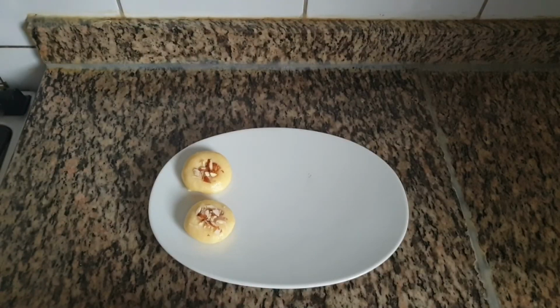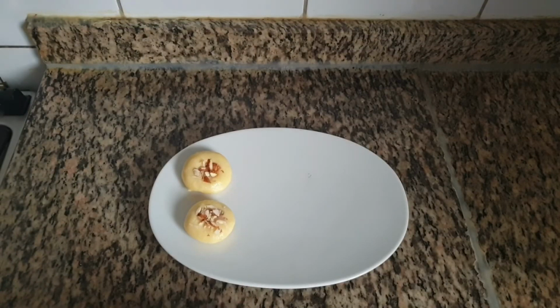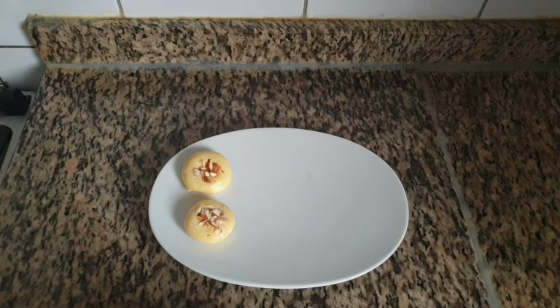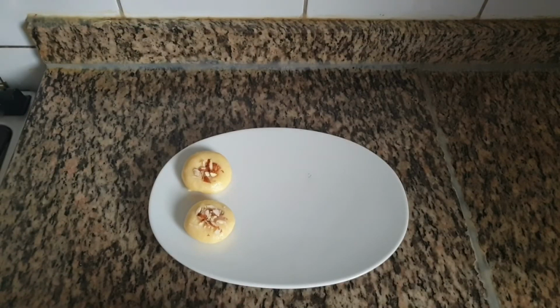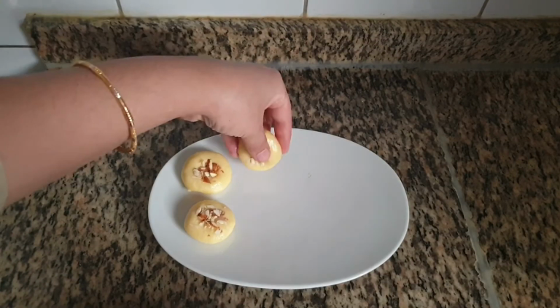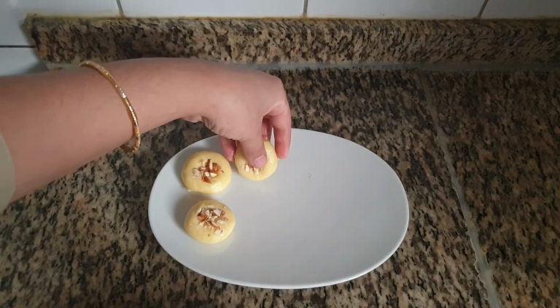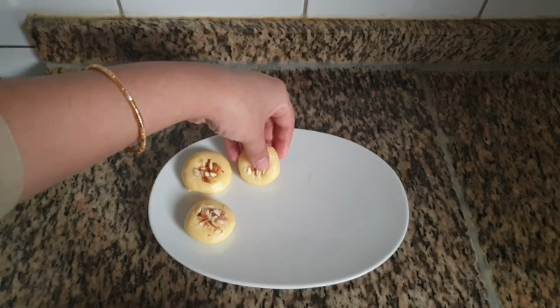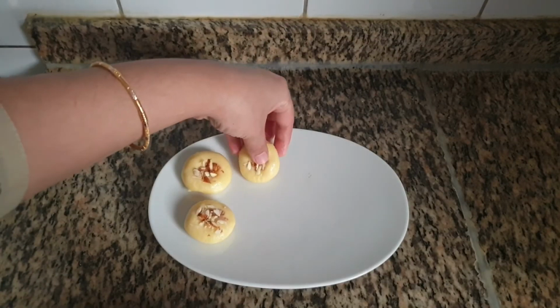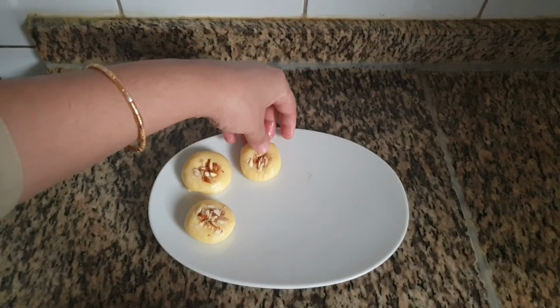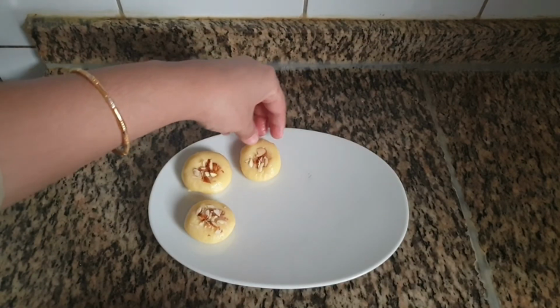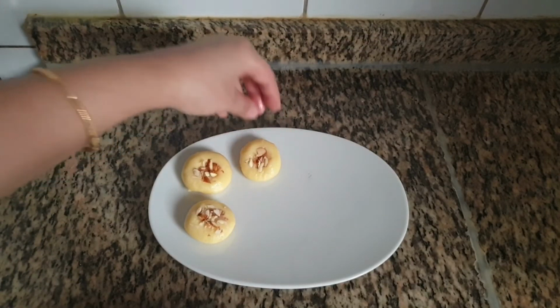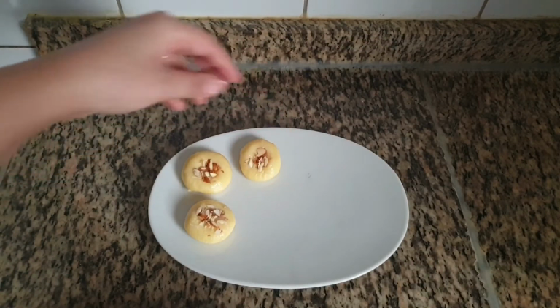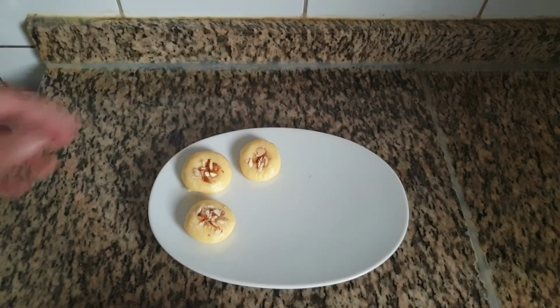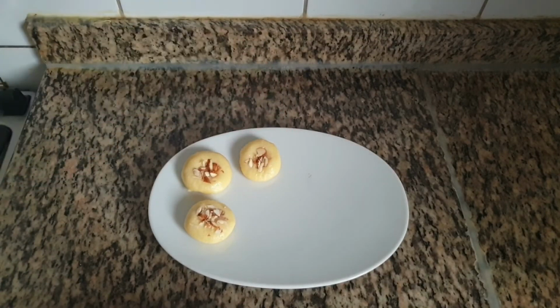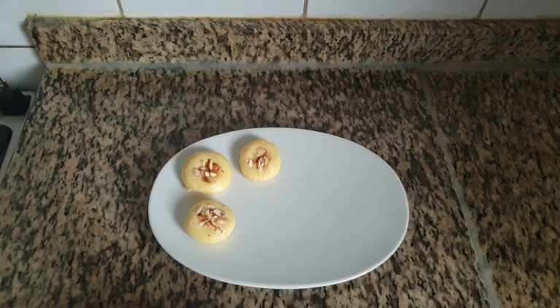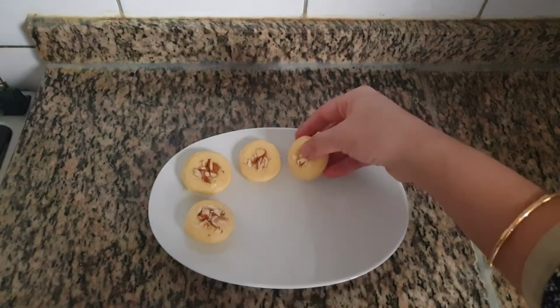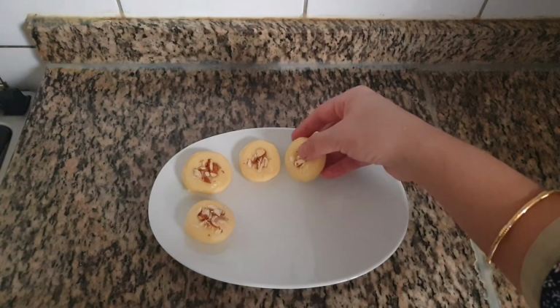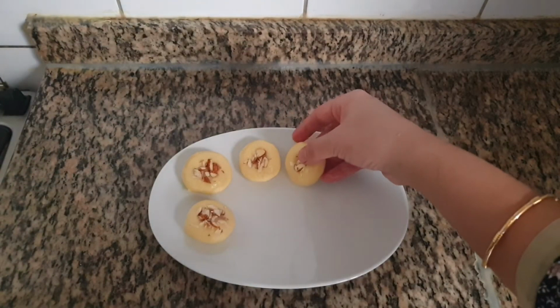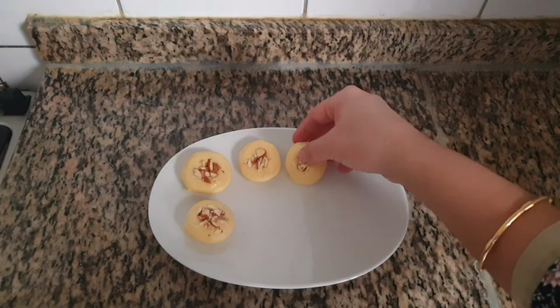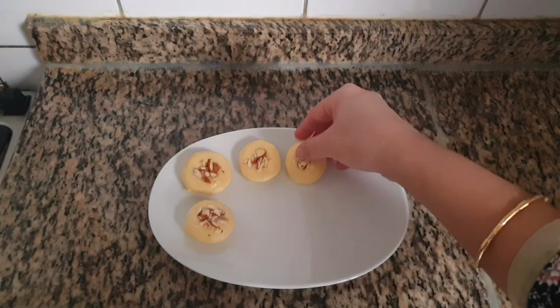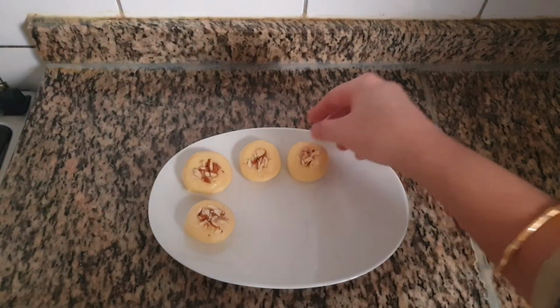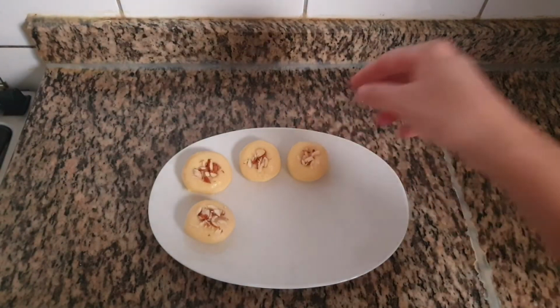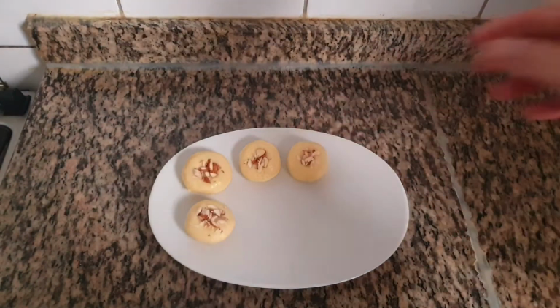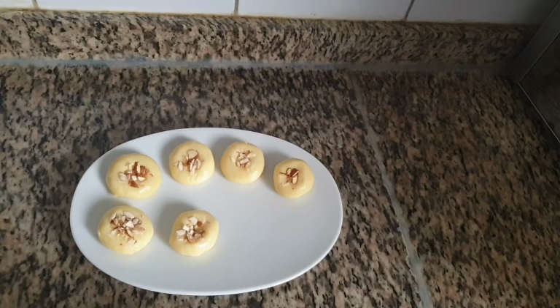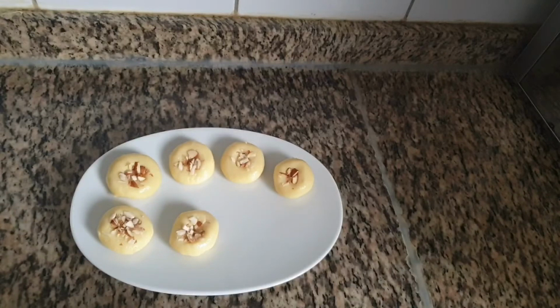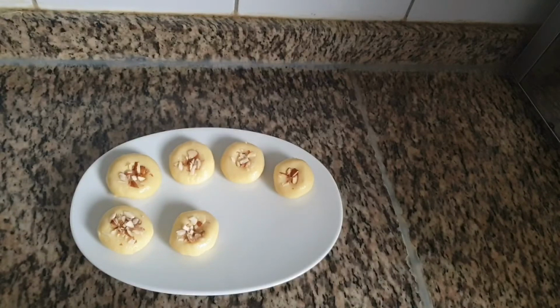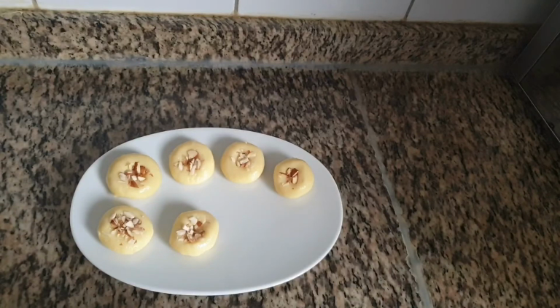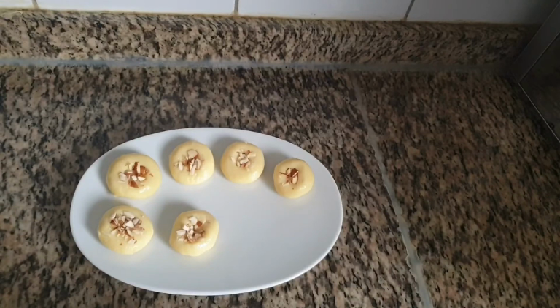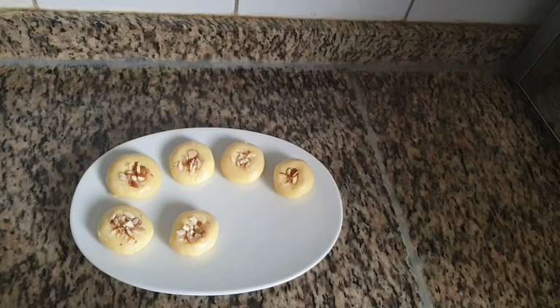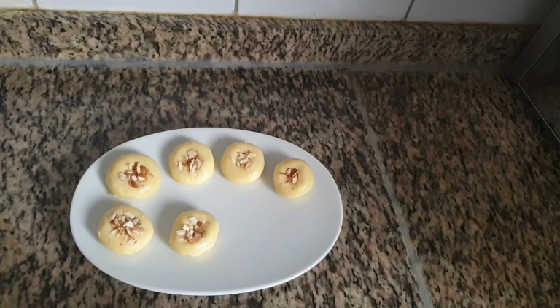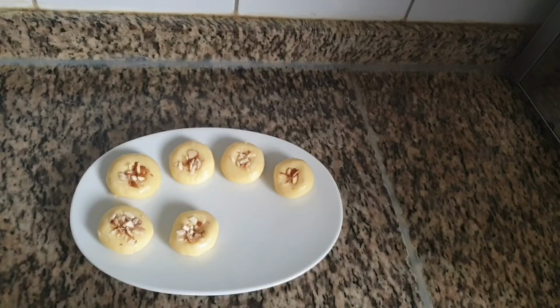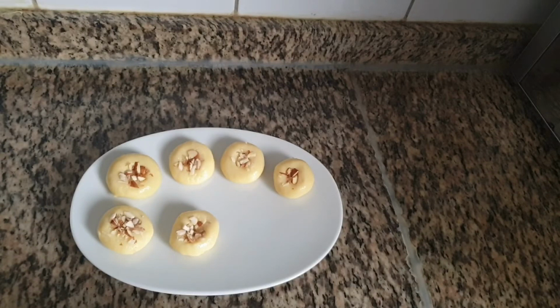Our quick and easy milk powder peda is ready. You can store this in the refrigerator for 5 to 6 days.